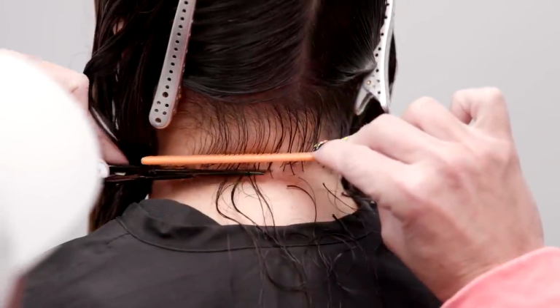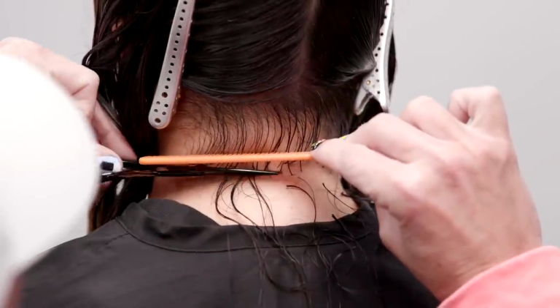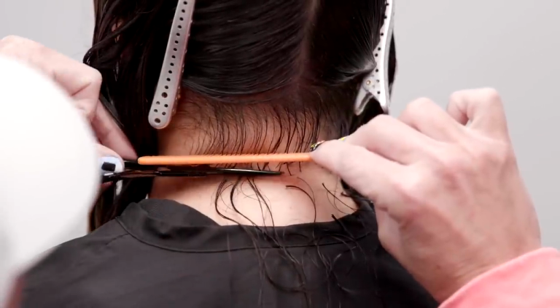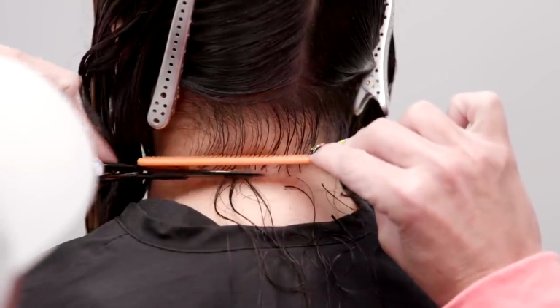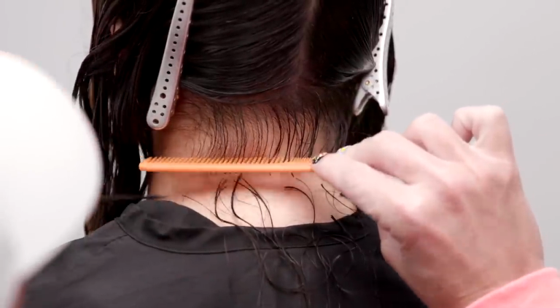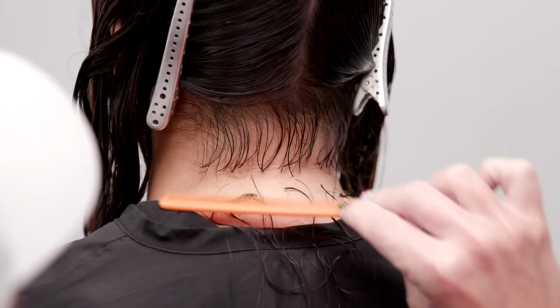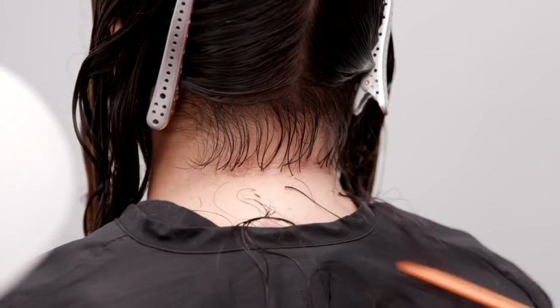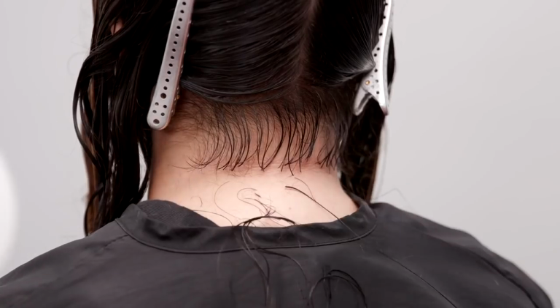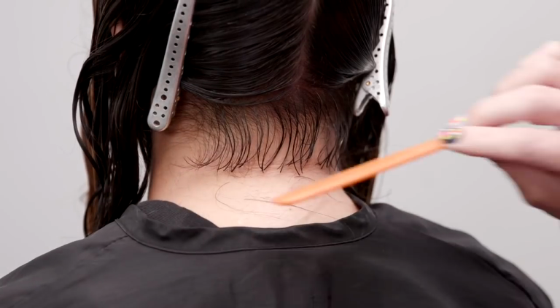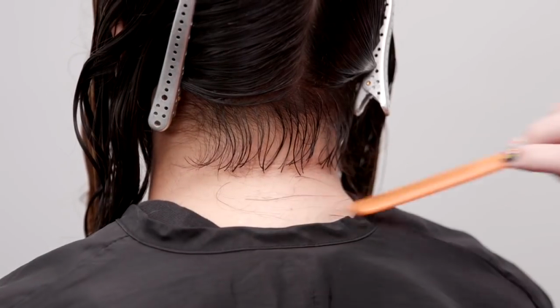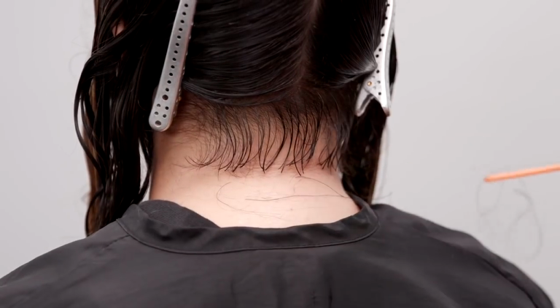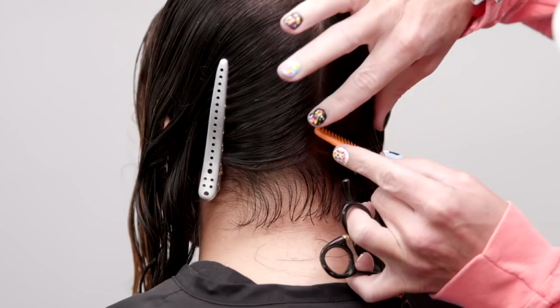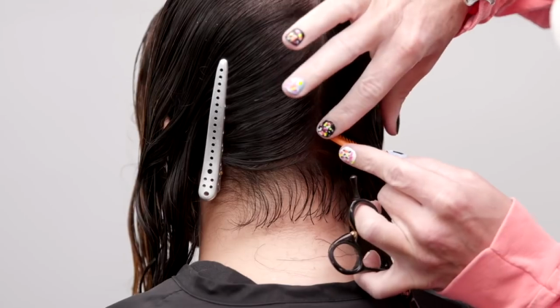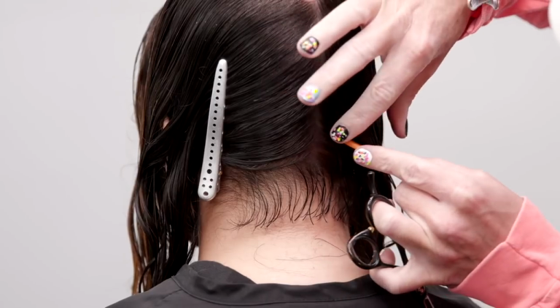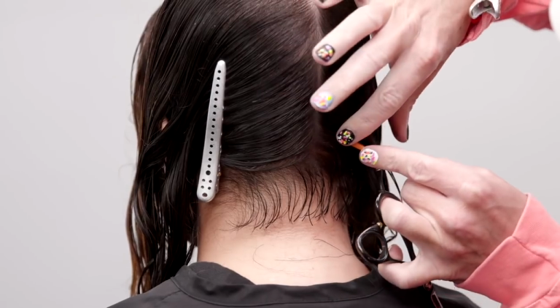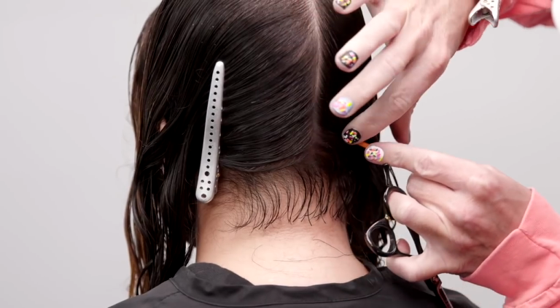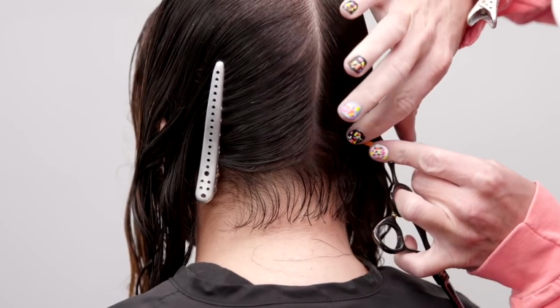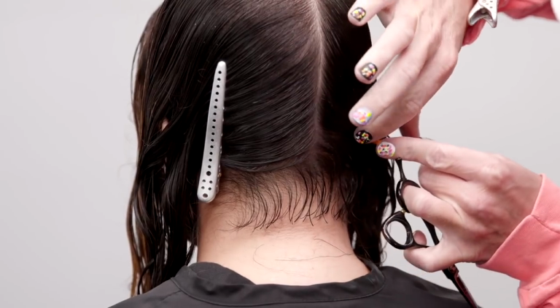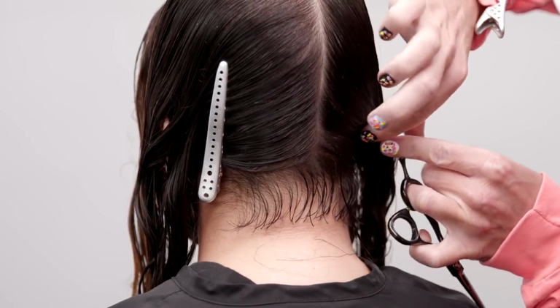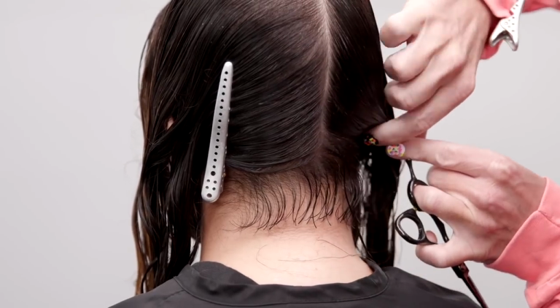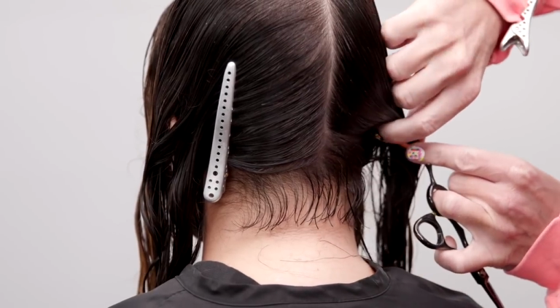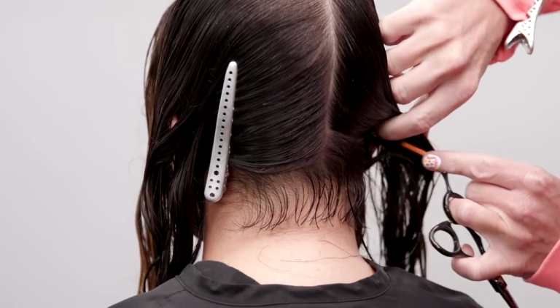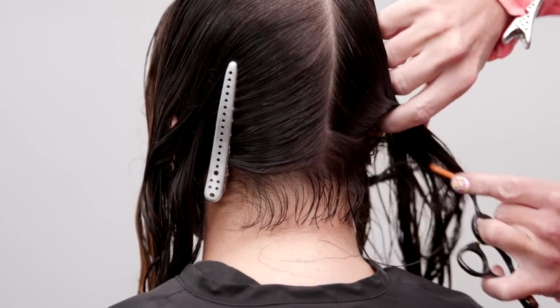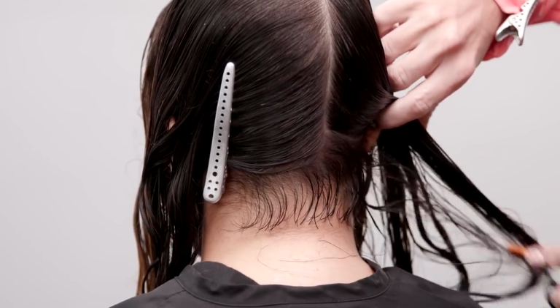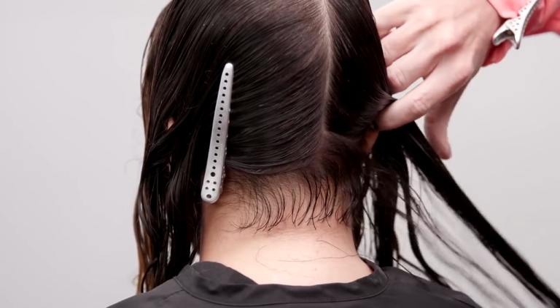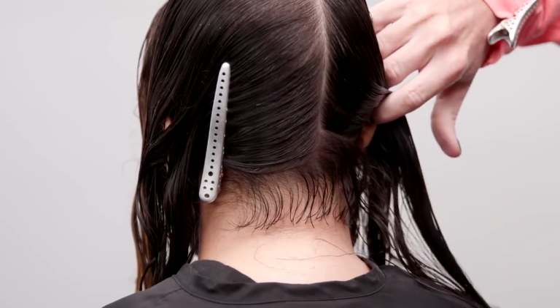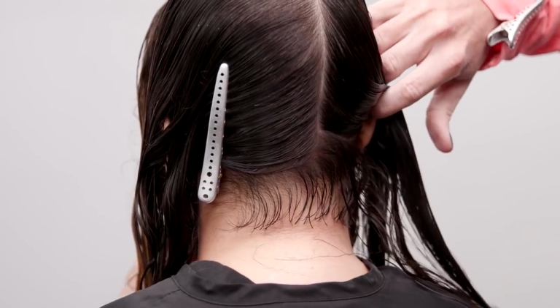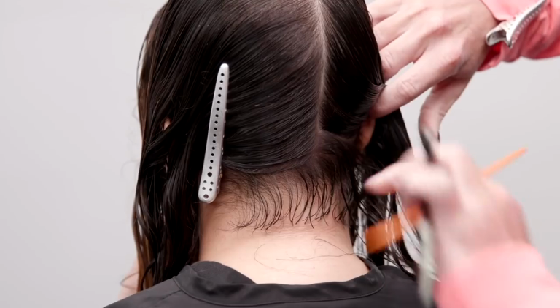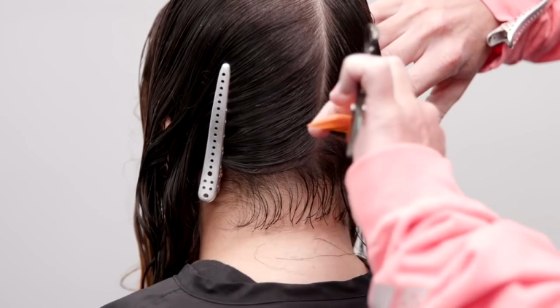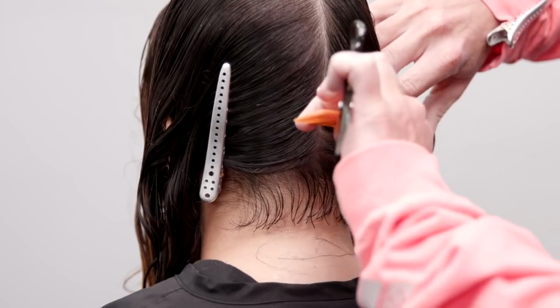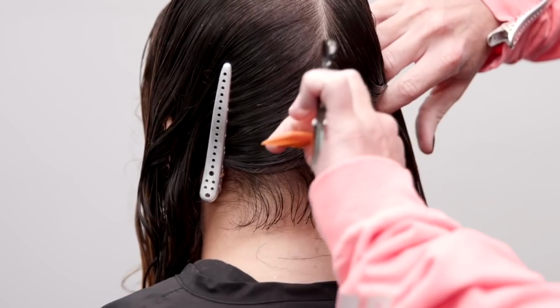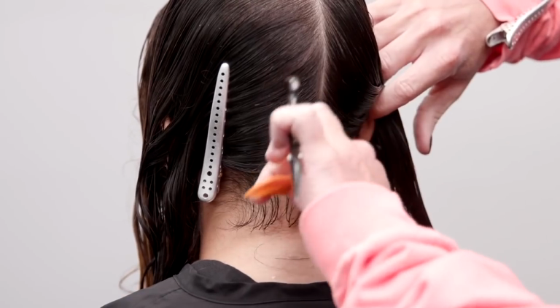Together, my guest and I decided on this length based on density, wave pattern, and where this would sit in relation to her jawline.